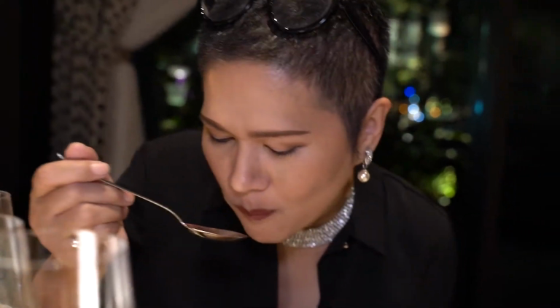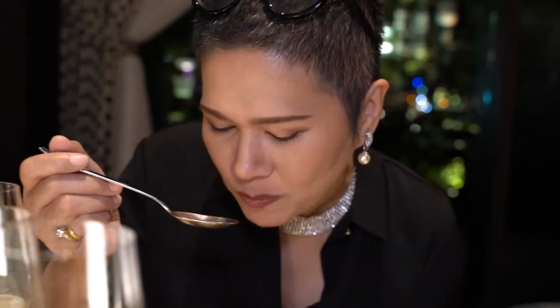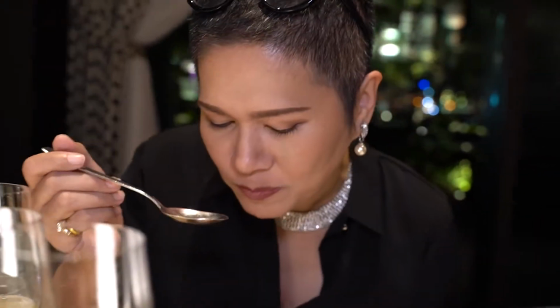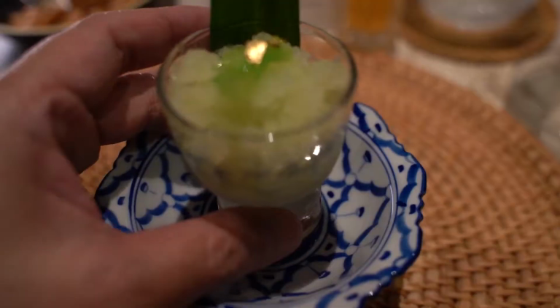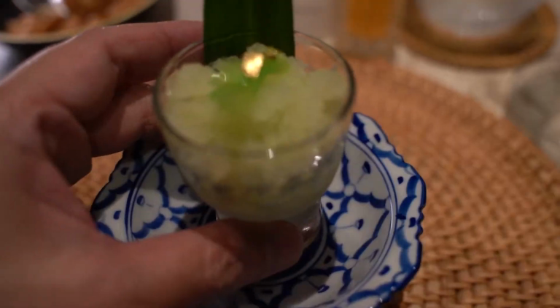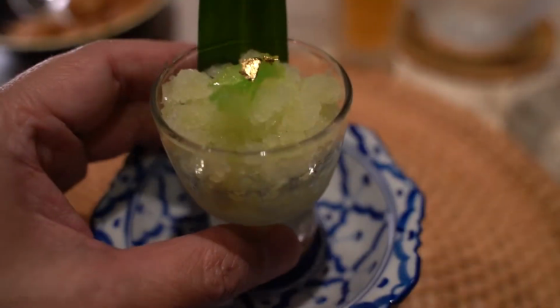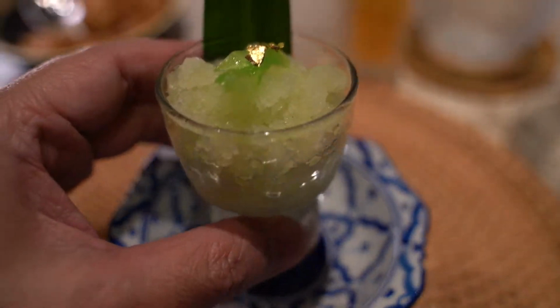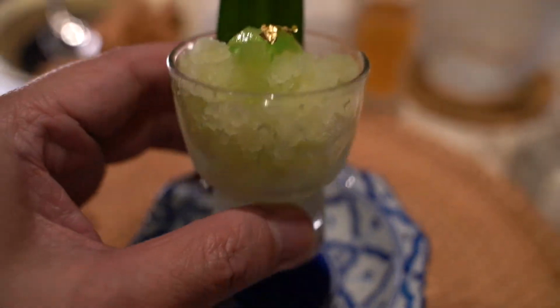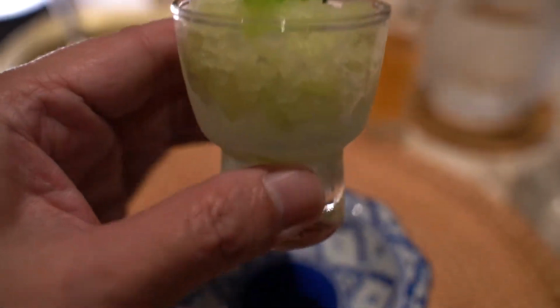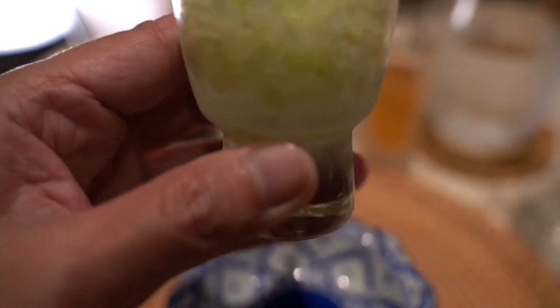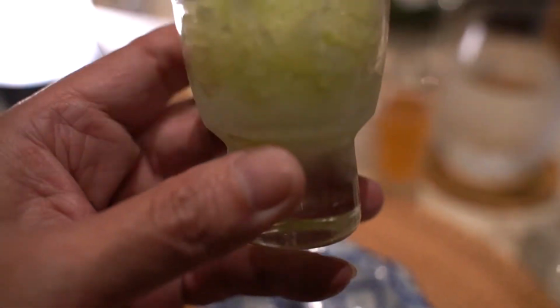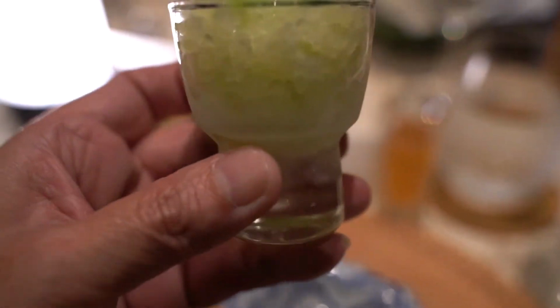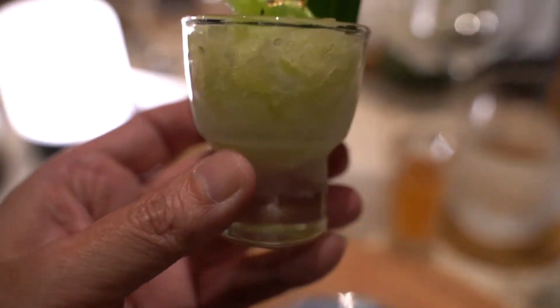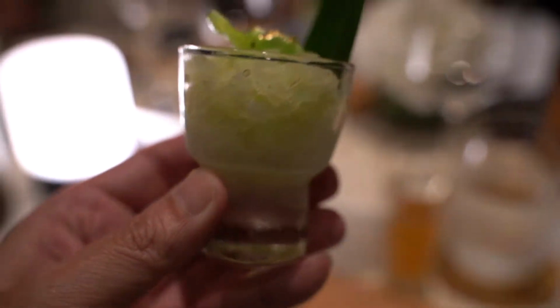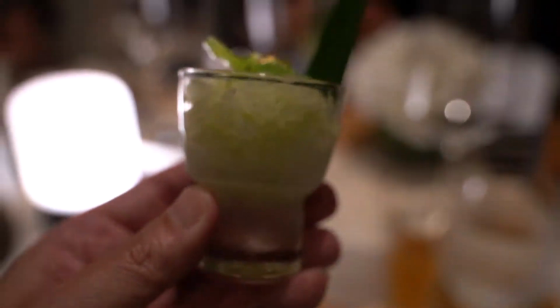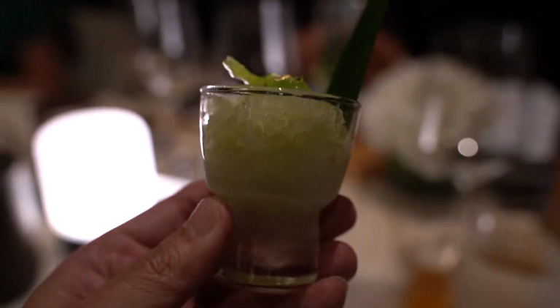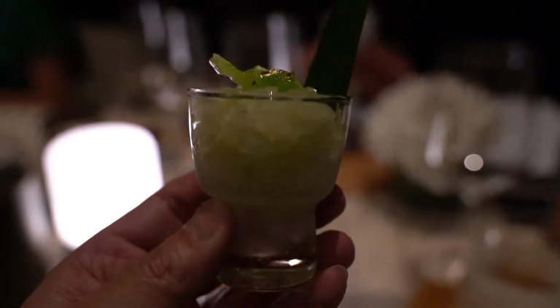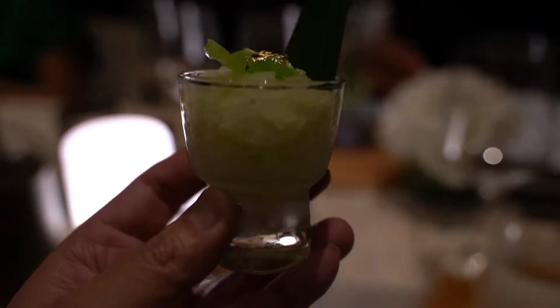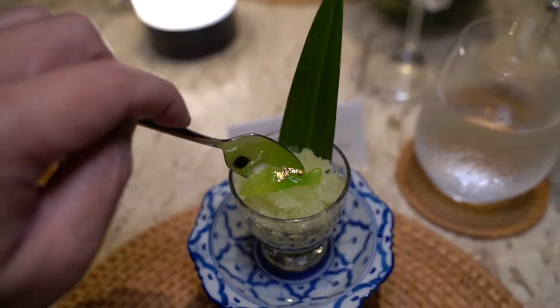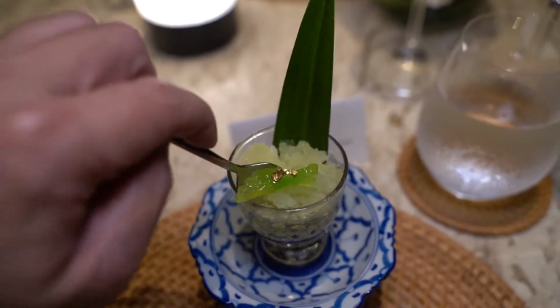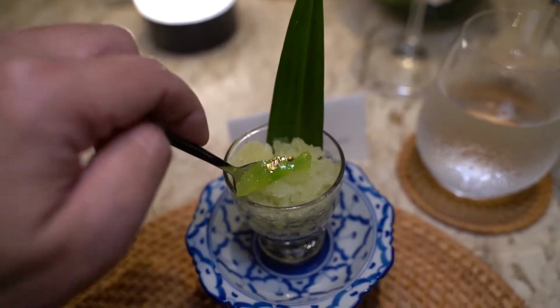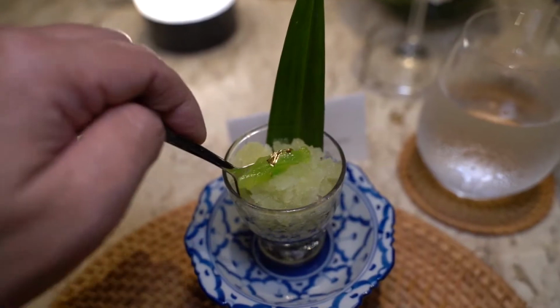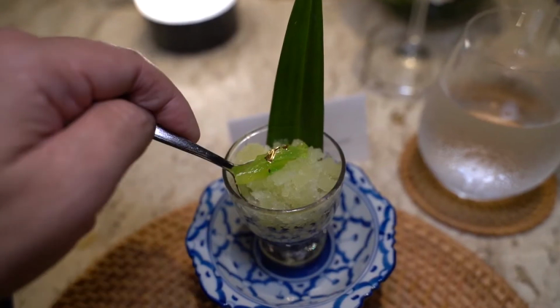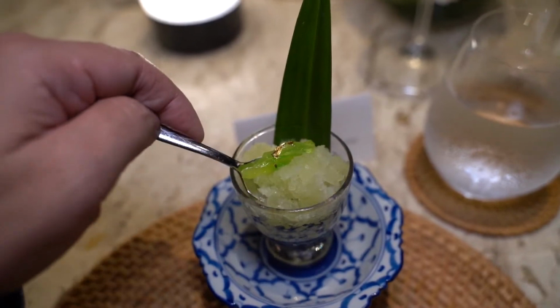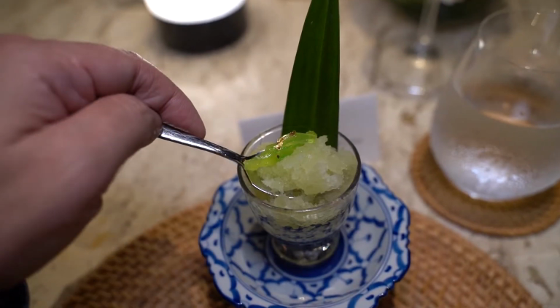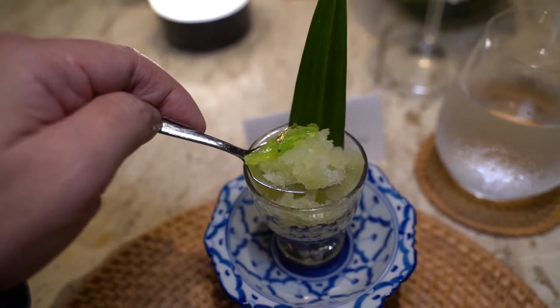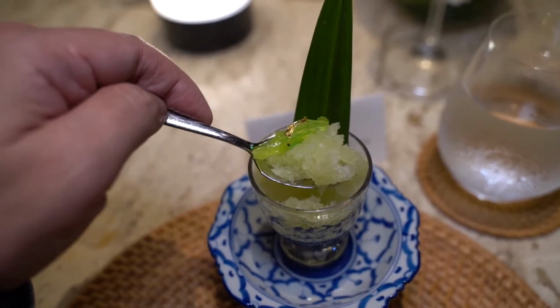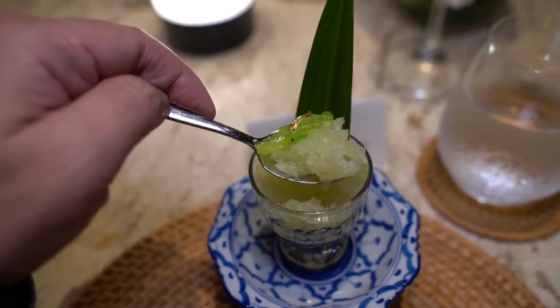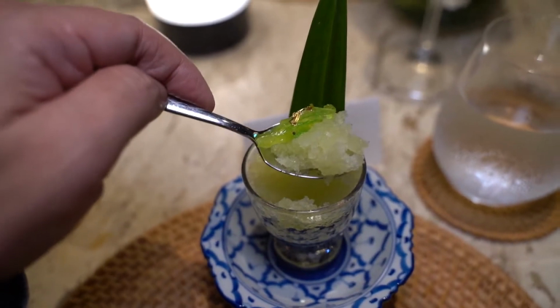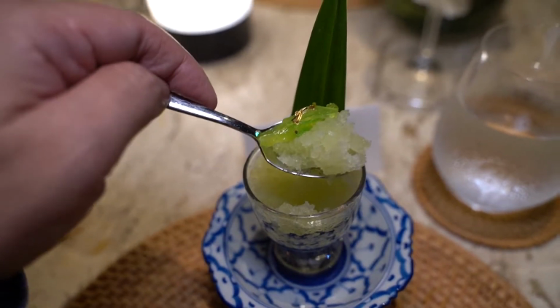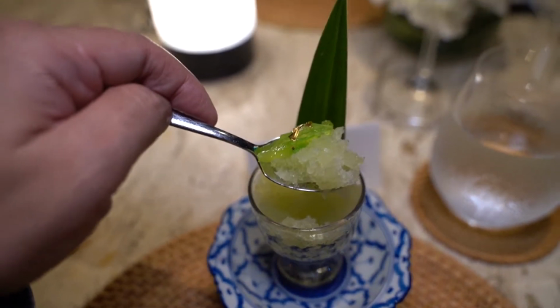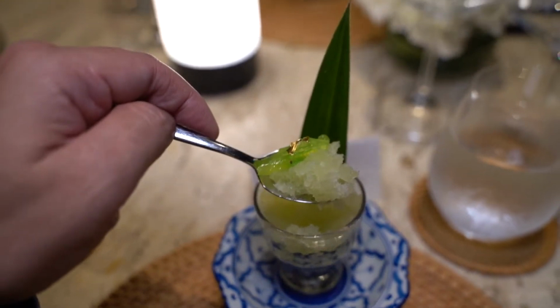To cleanse the palate, the chef serves Ko-Rat melon granita with kaffir lime.